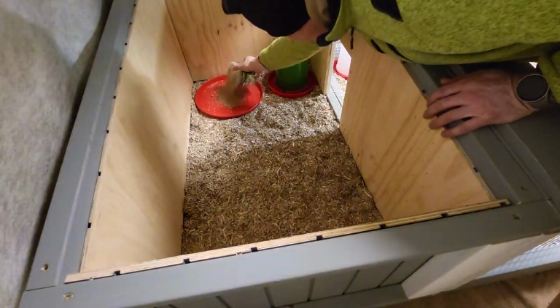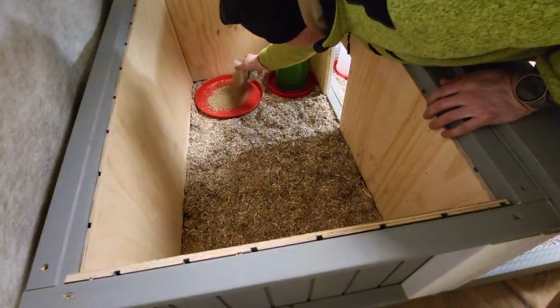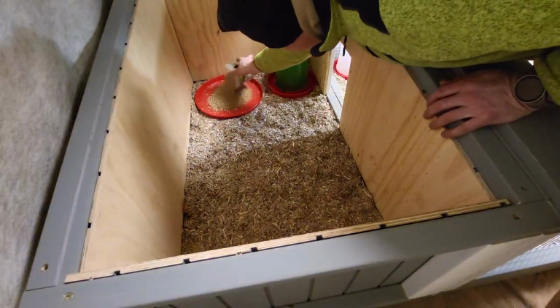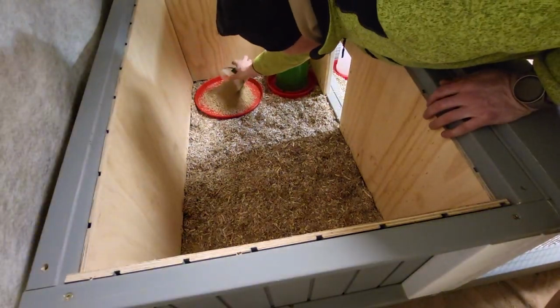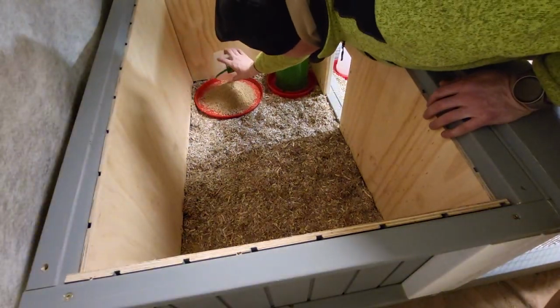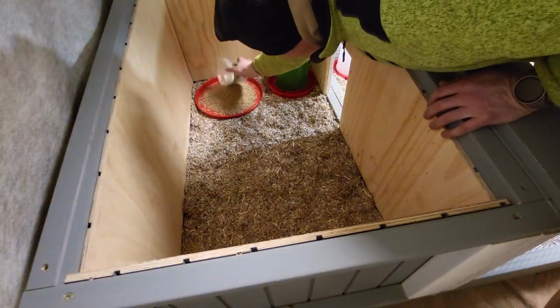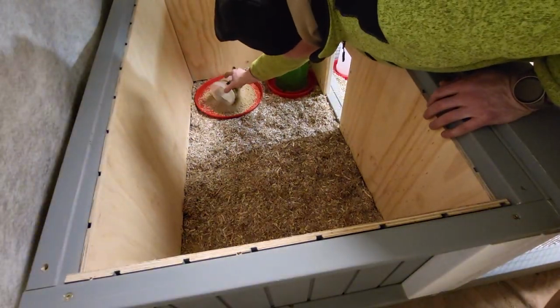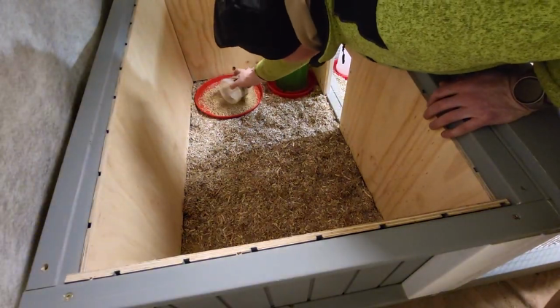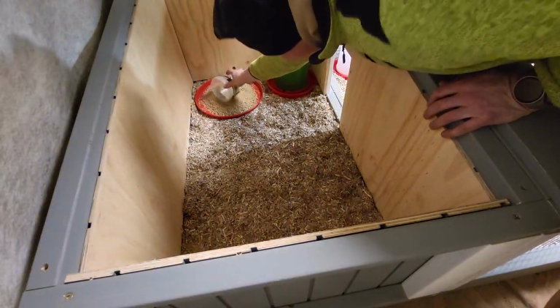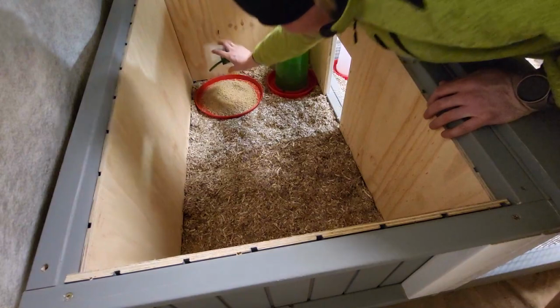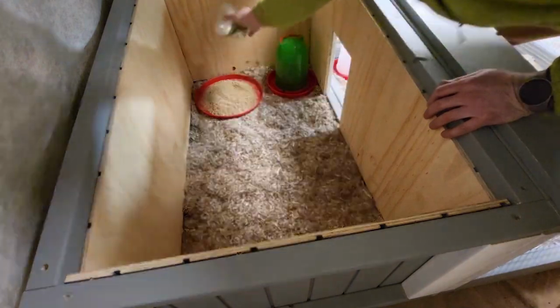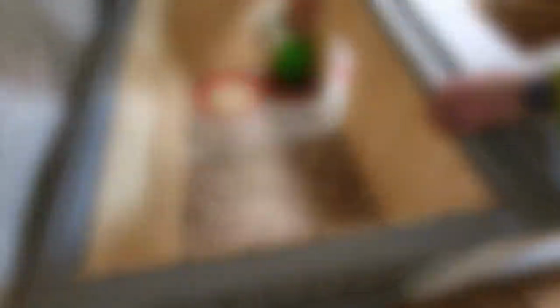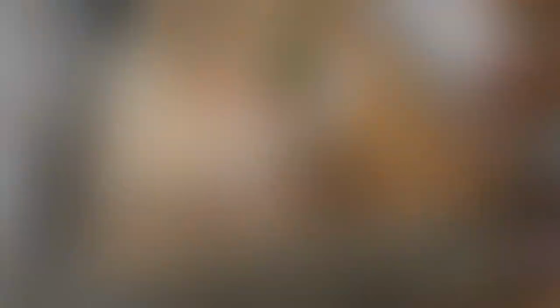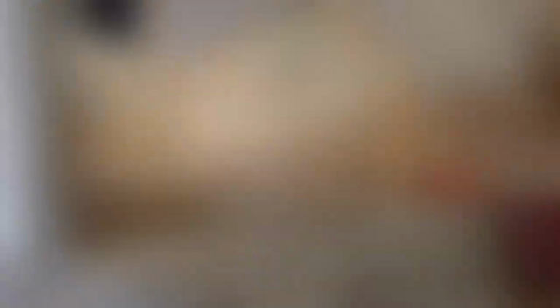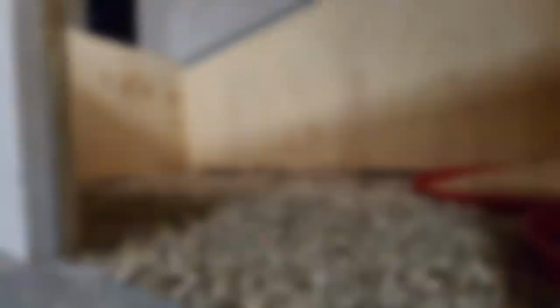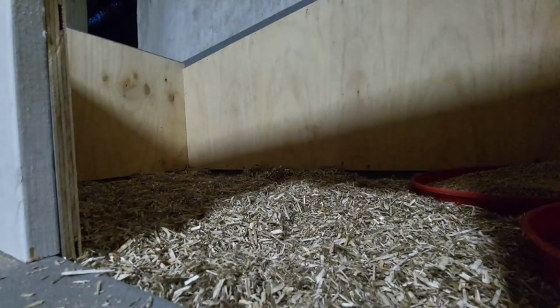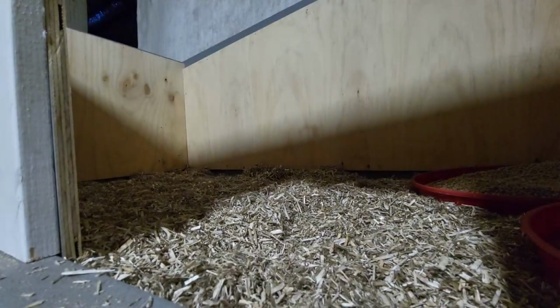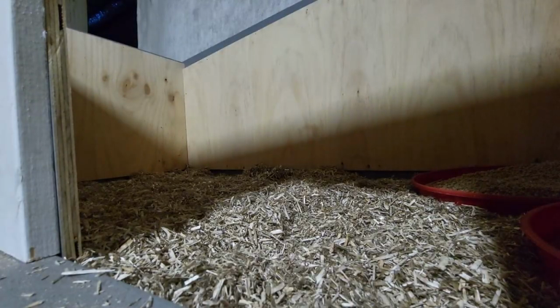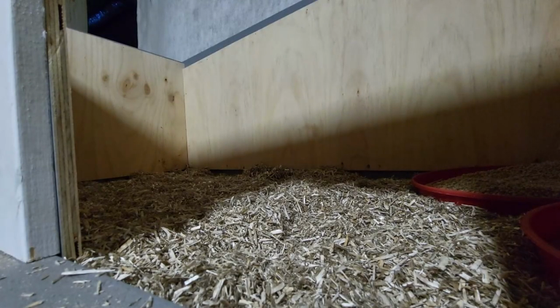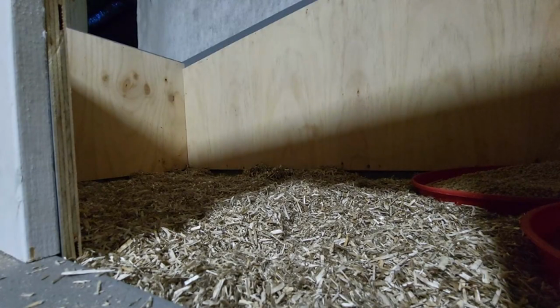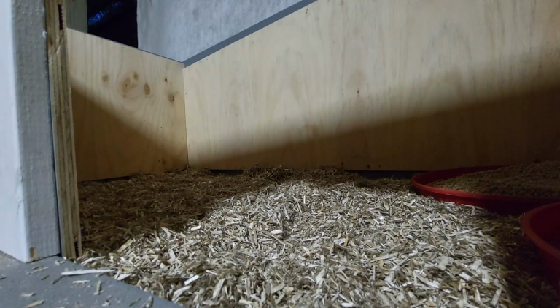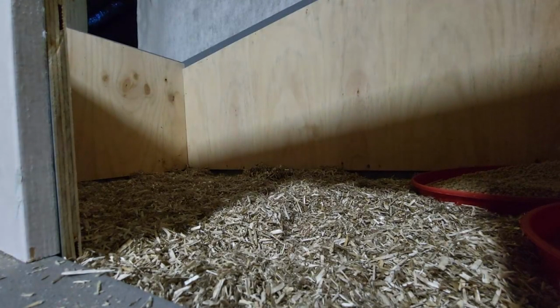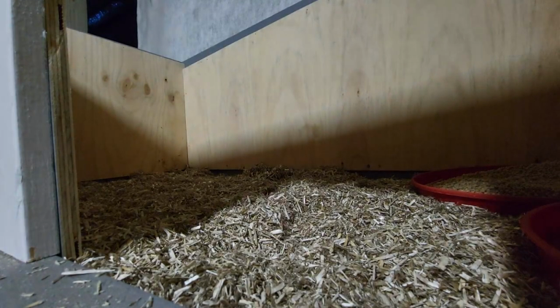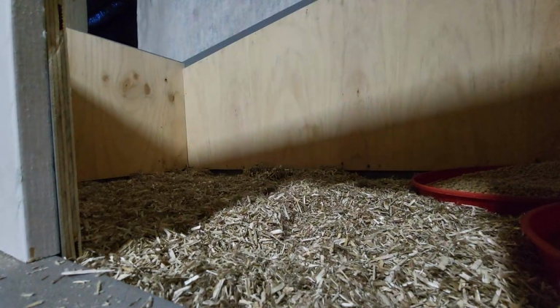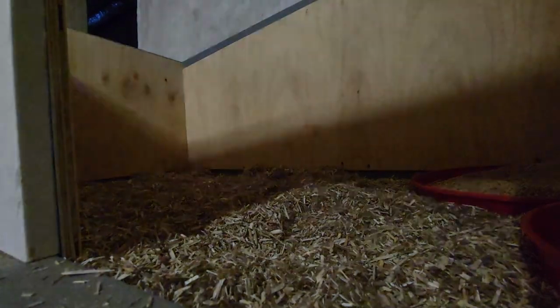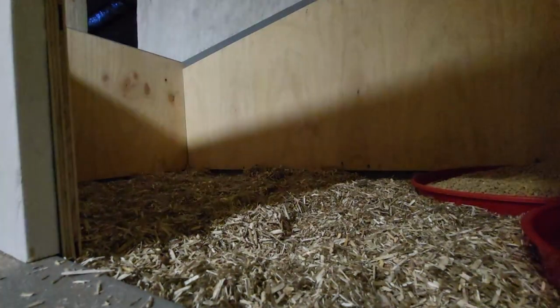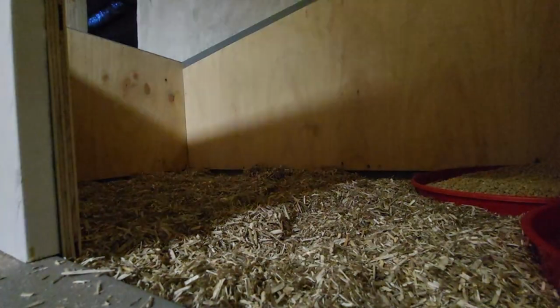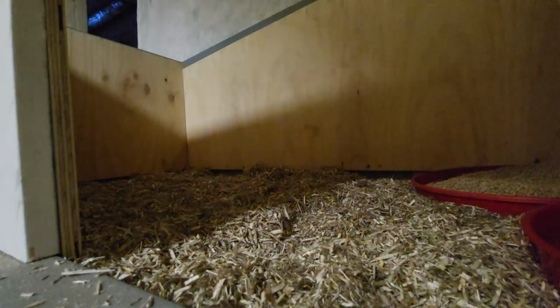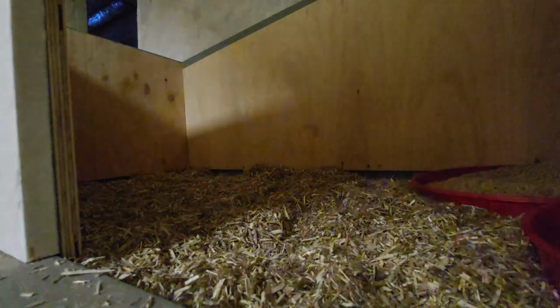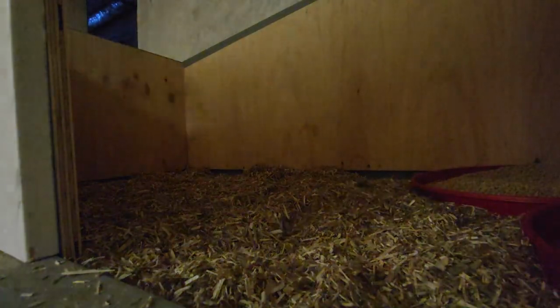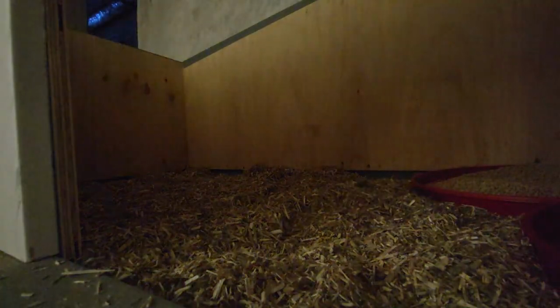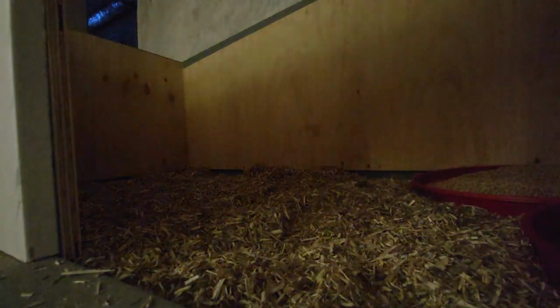So everything is set. I can take my broody hen to her new home.